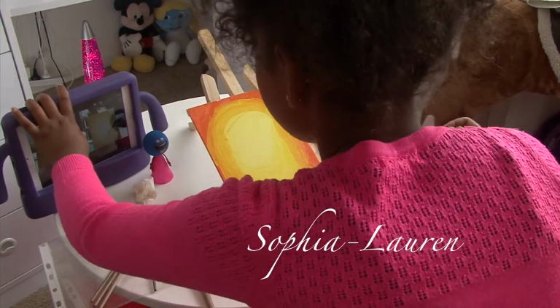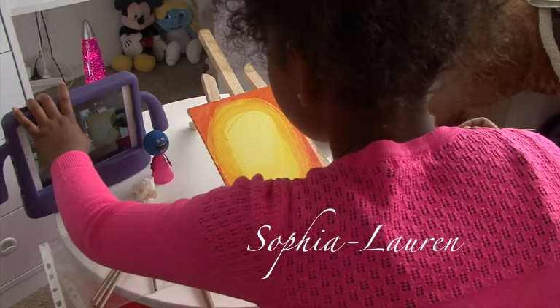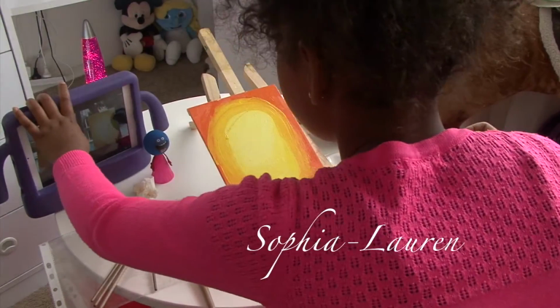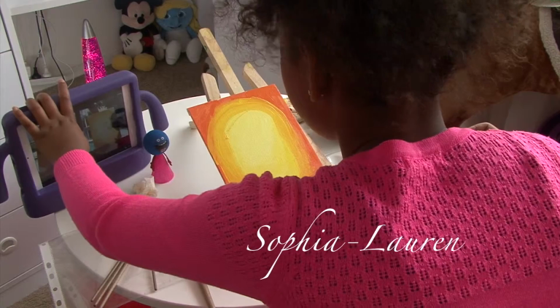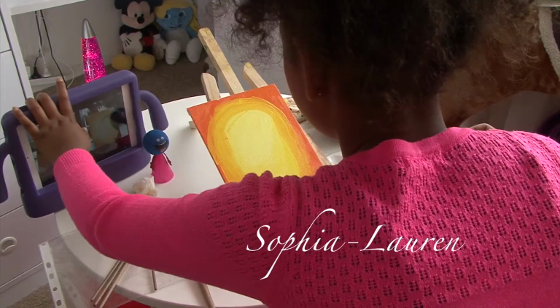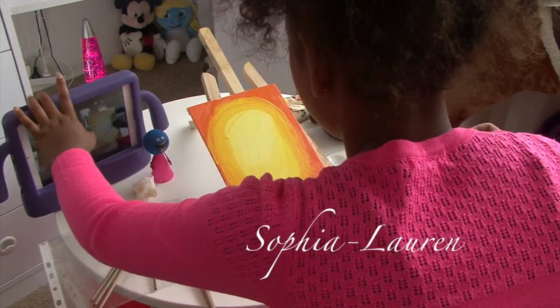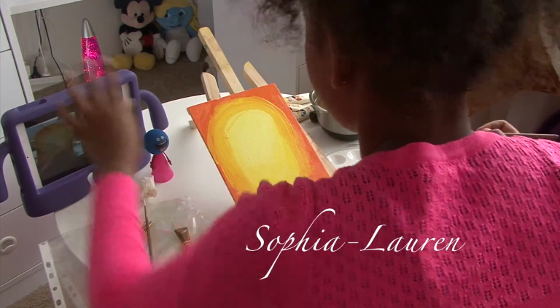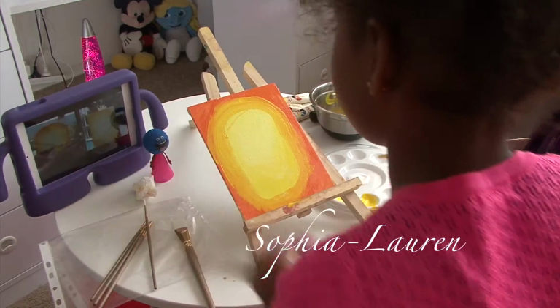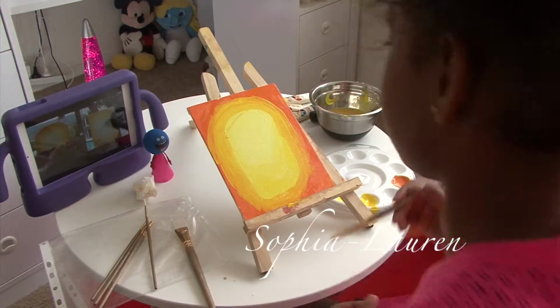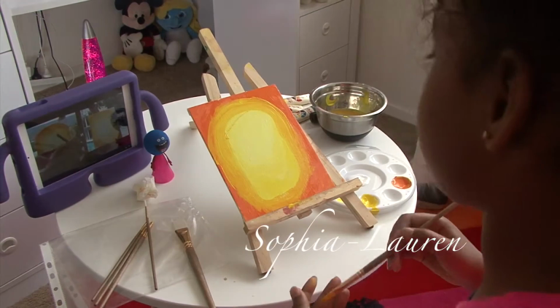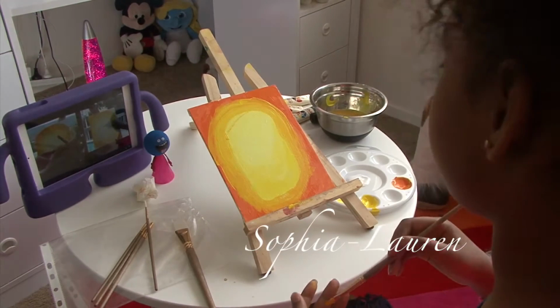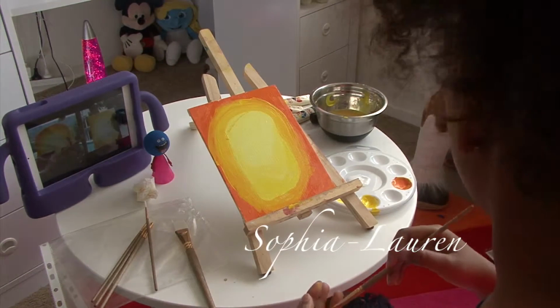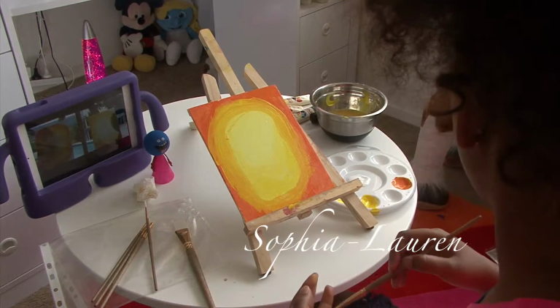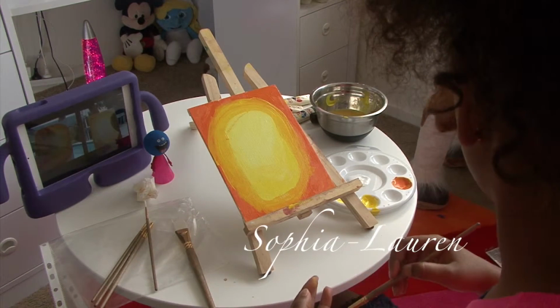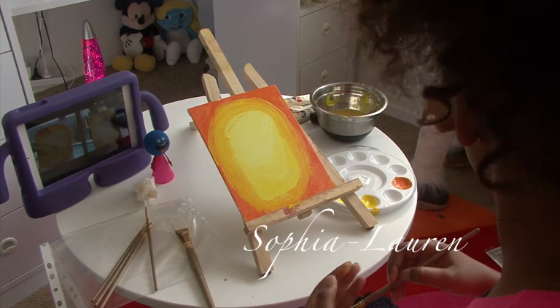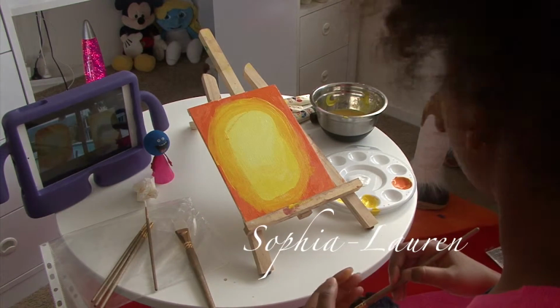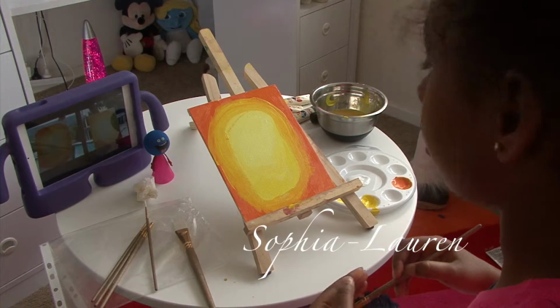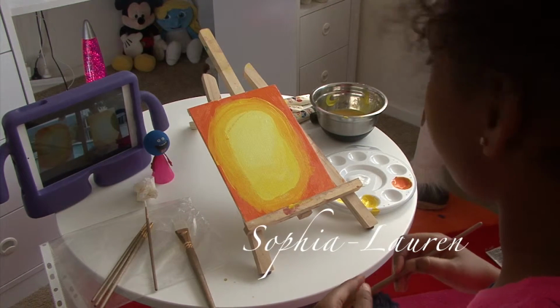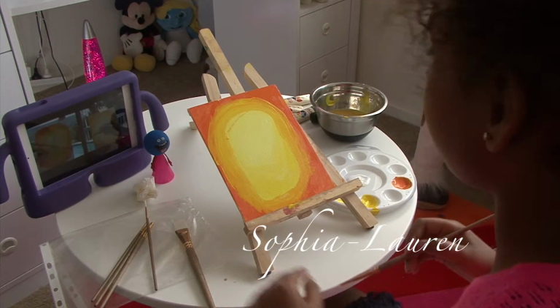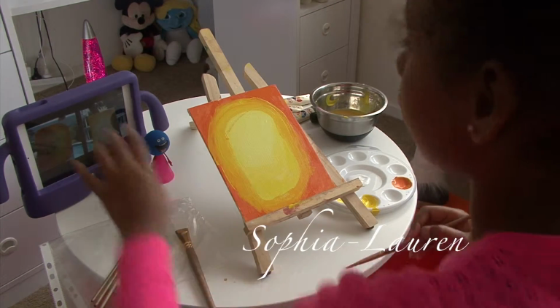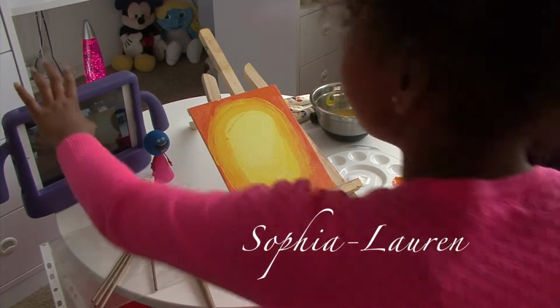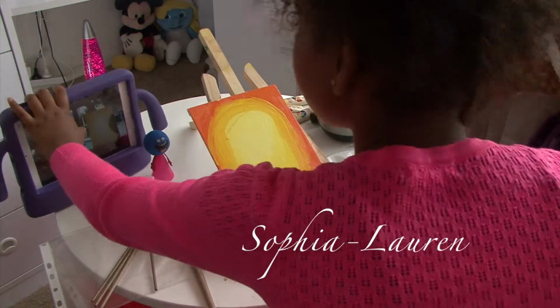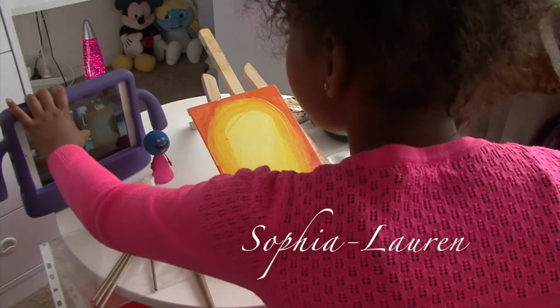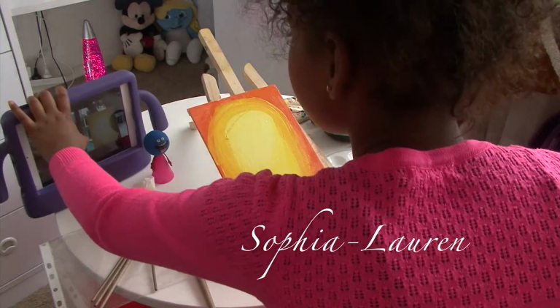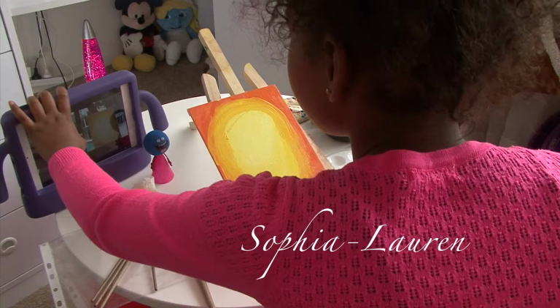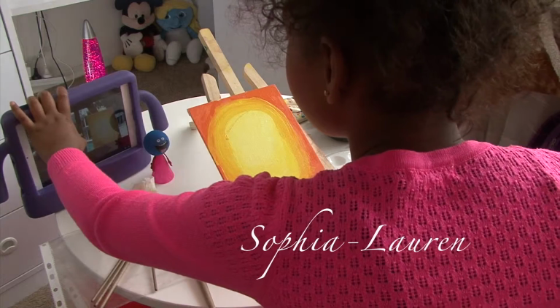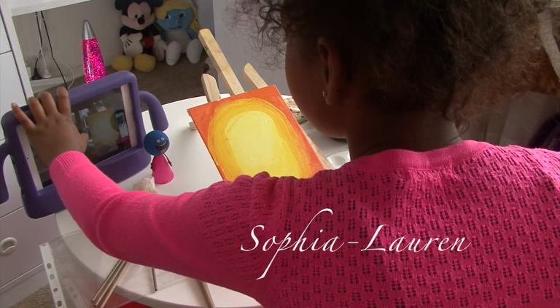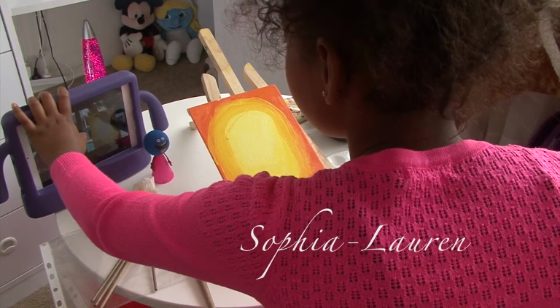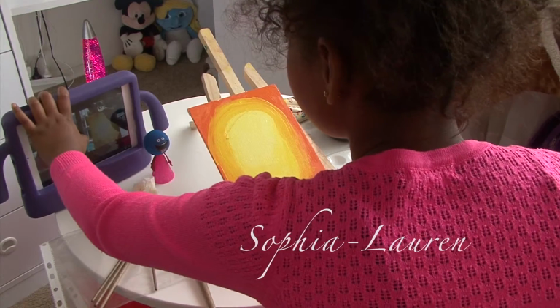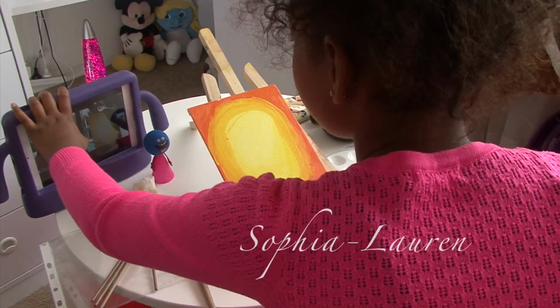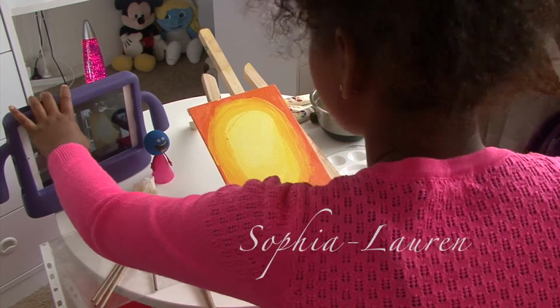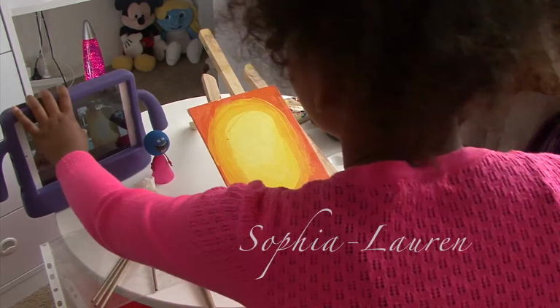My darker orange. I don't know — if you don't think it's blending correctly, just add a bit more.